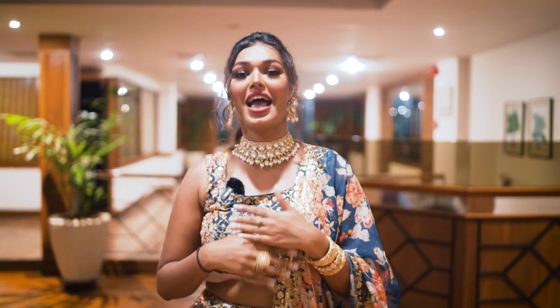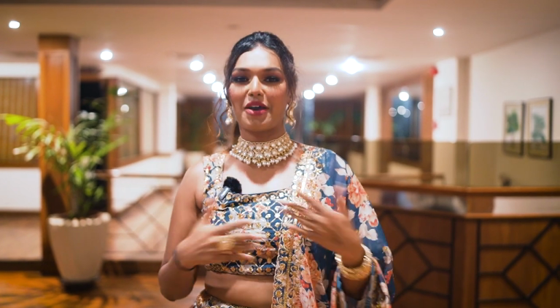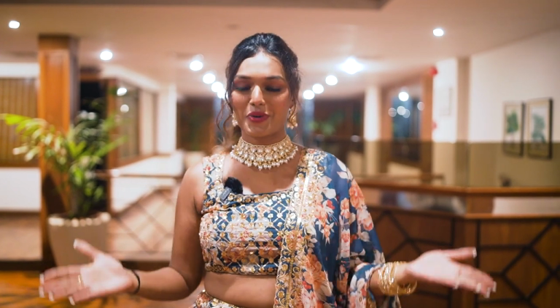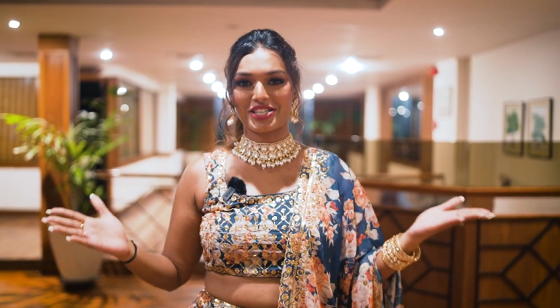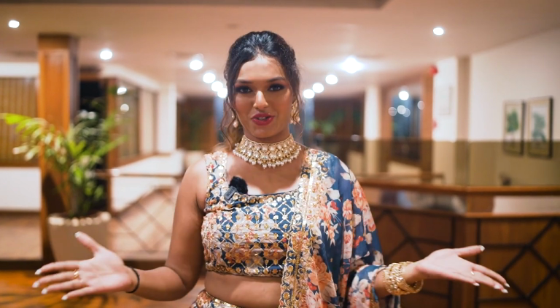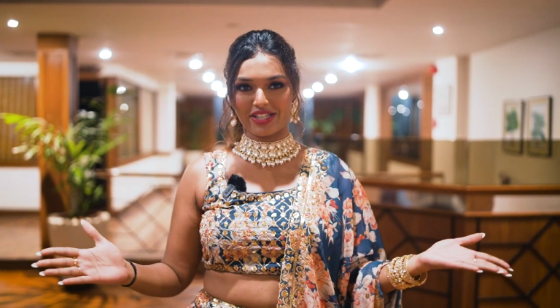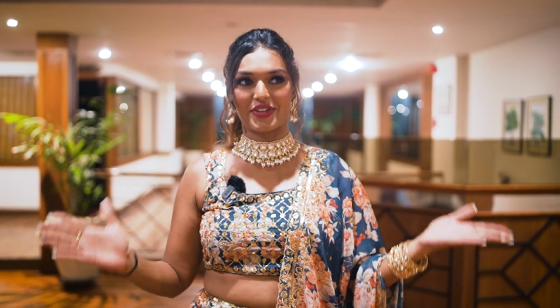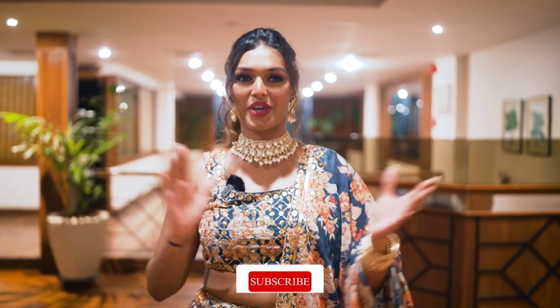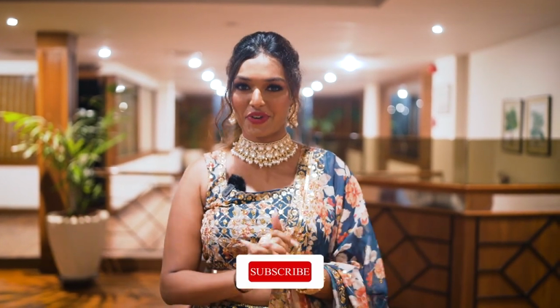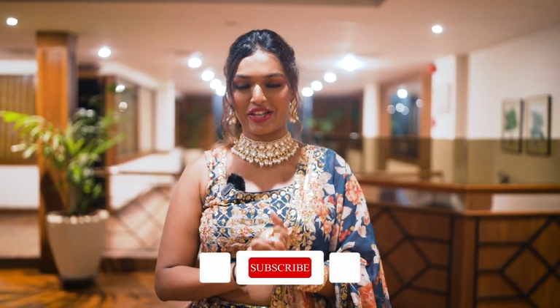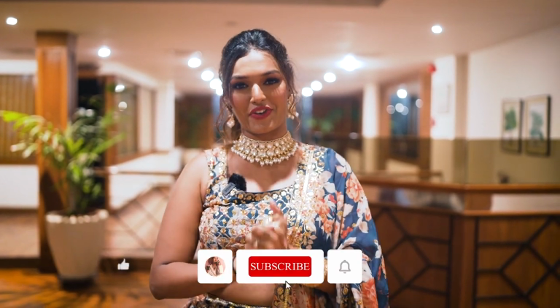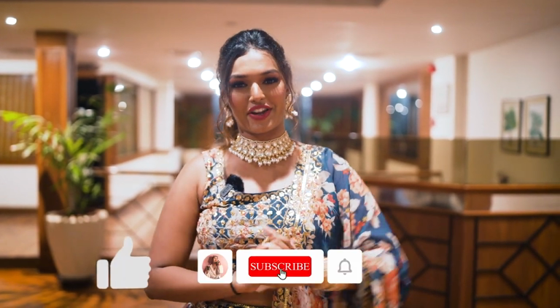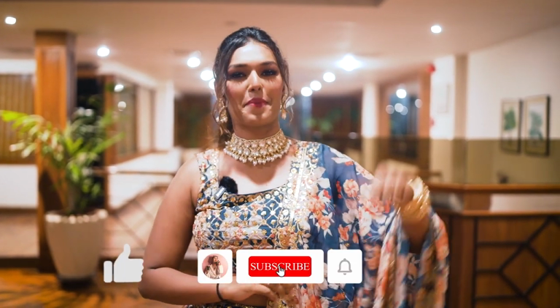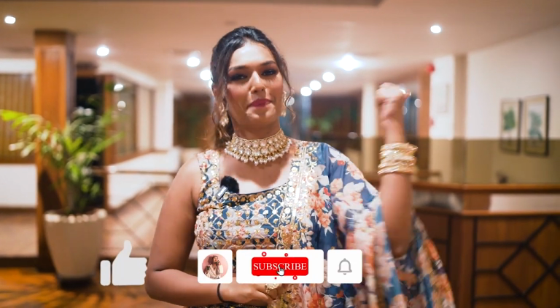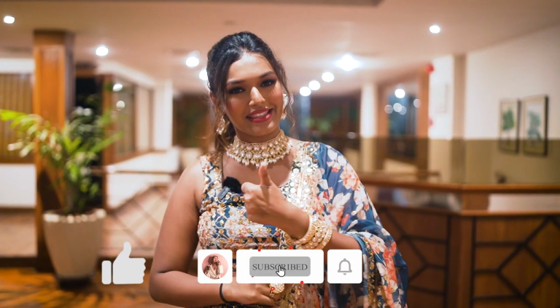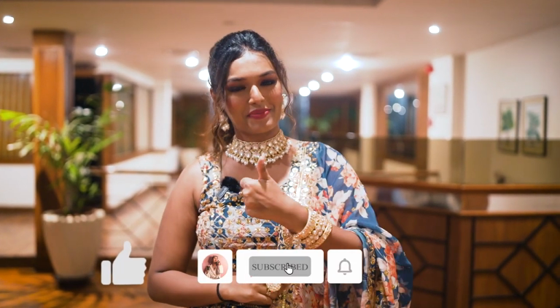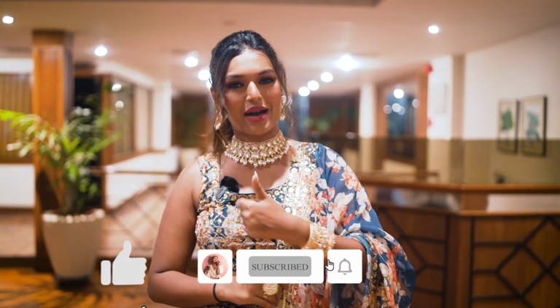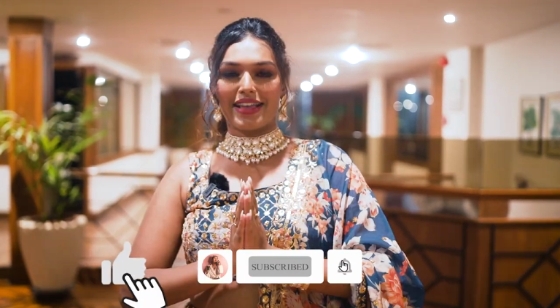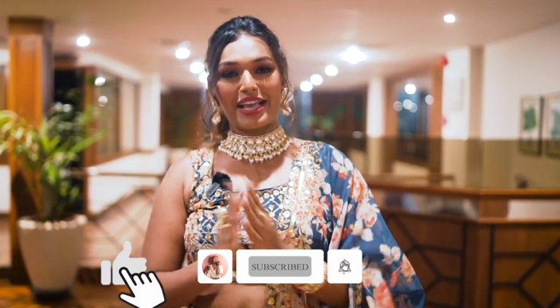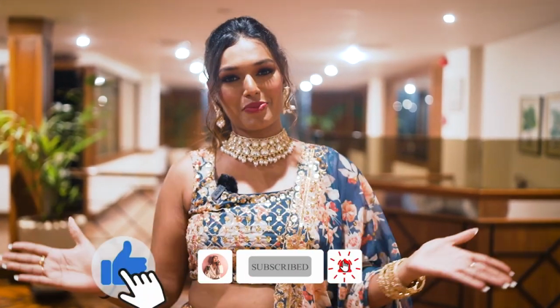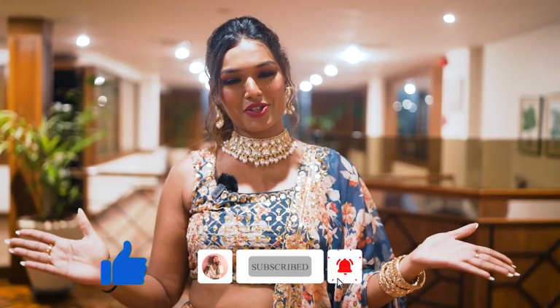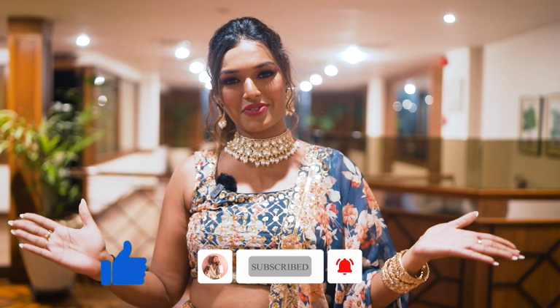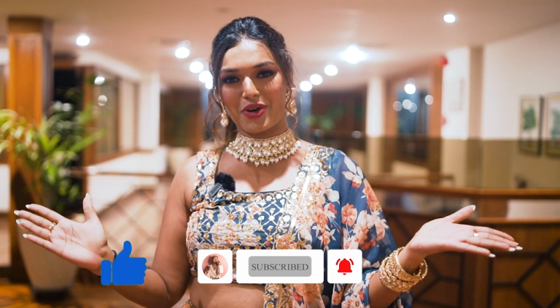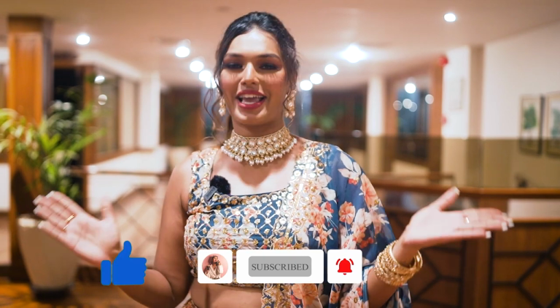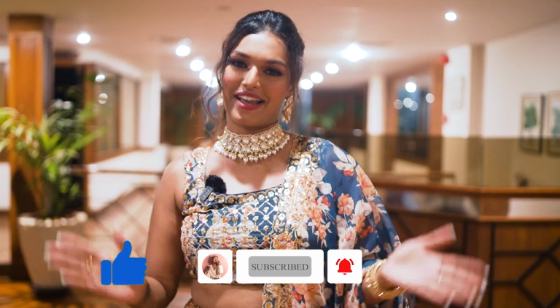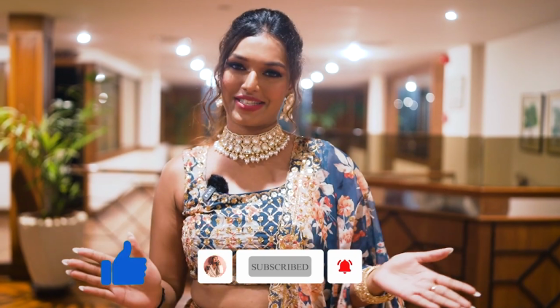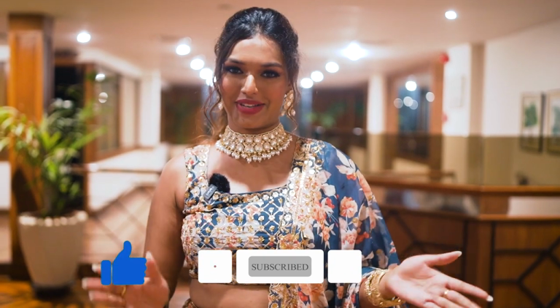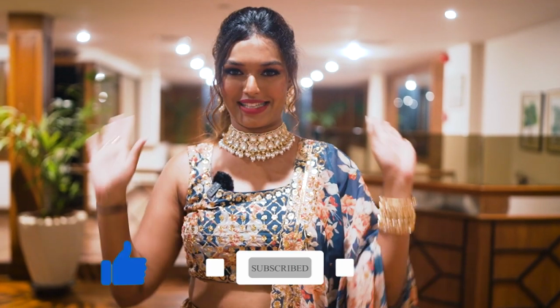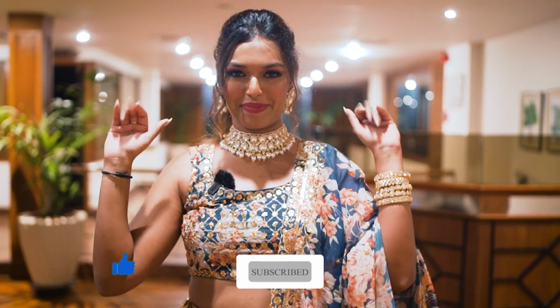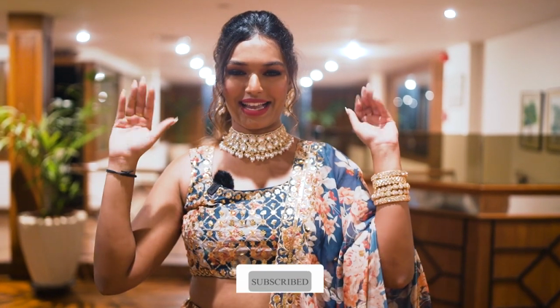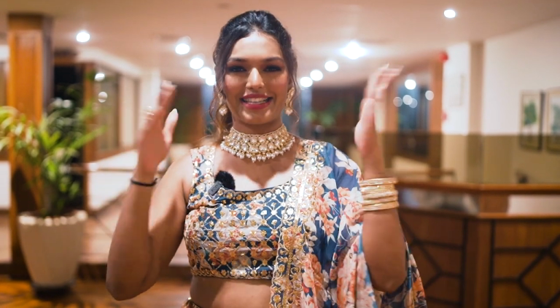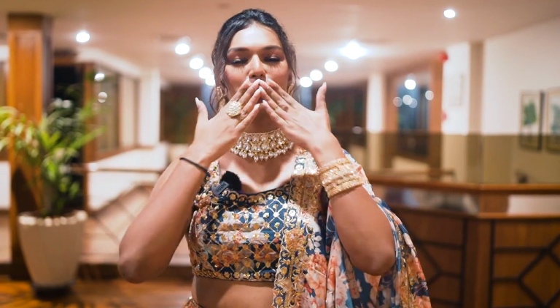I hope you guys enjoyed this video. If you did, then don't forget to give it a big thumbs up. Thank you so much you guys for watching, and I will see you next time. Bye guys, love you!